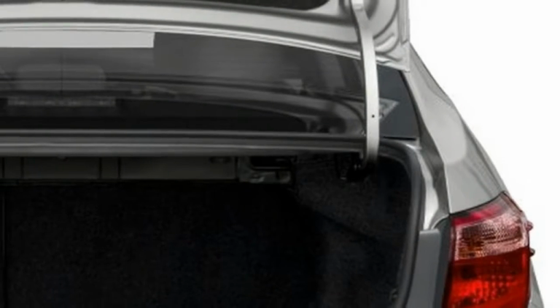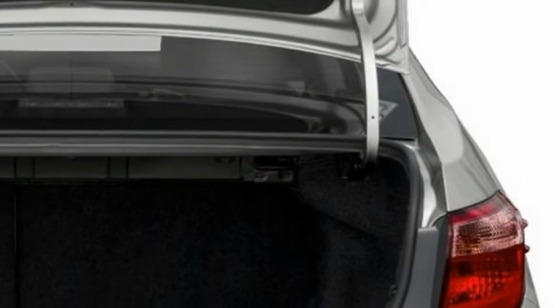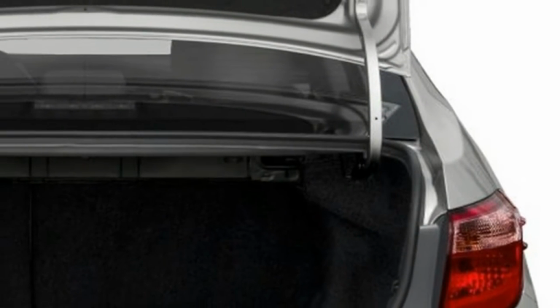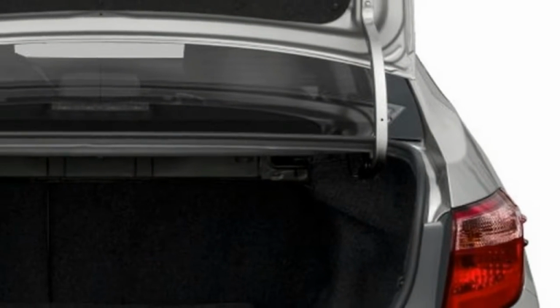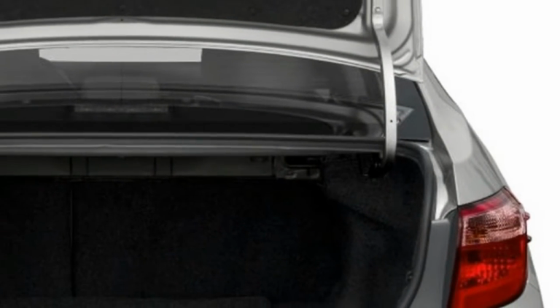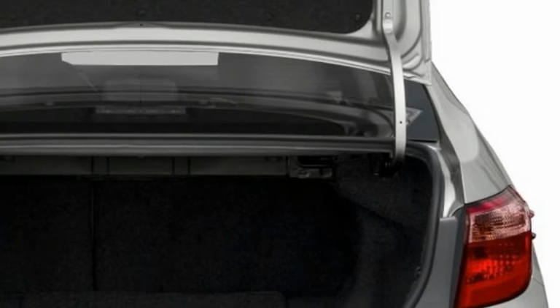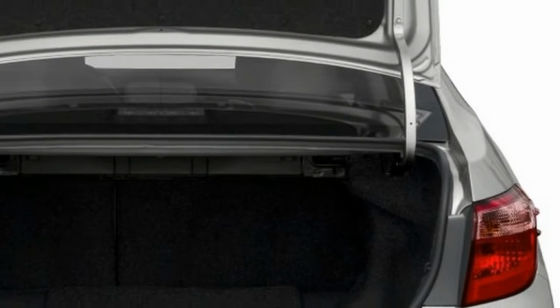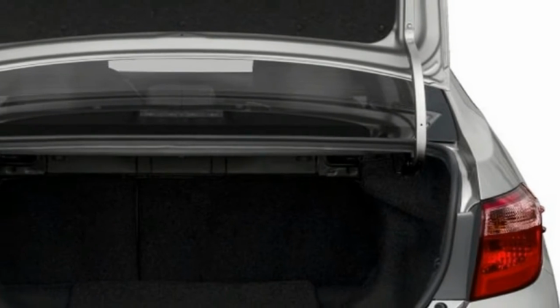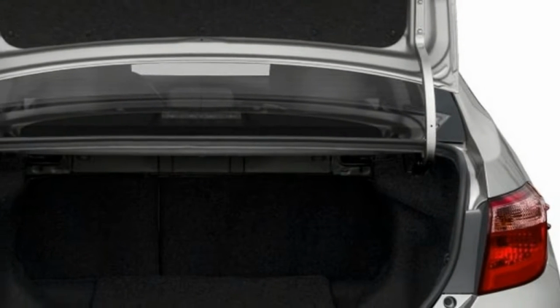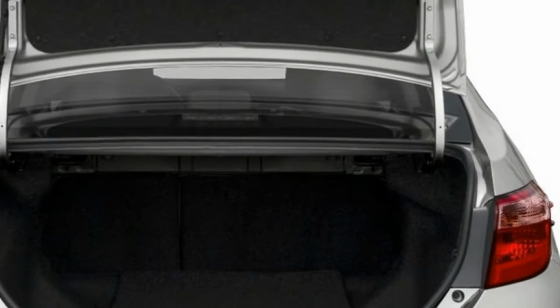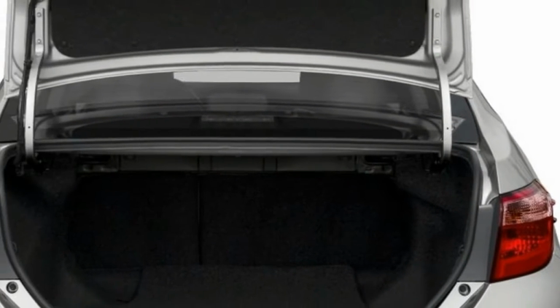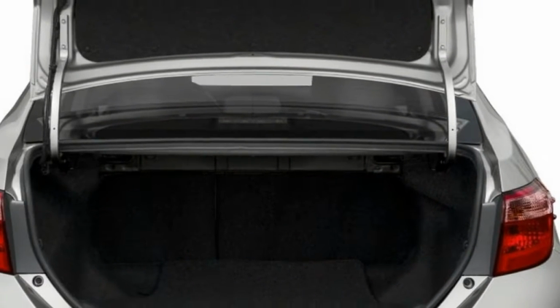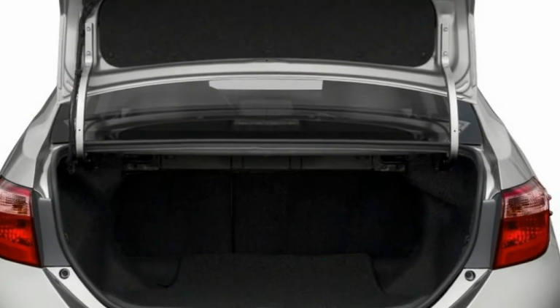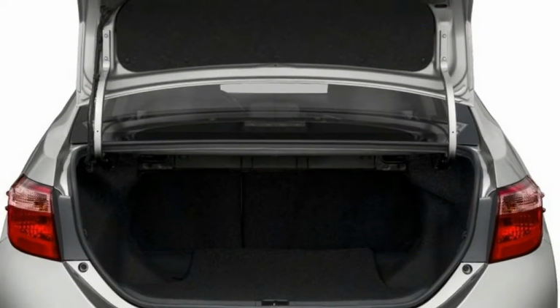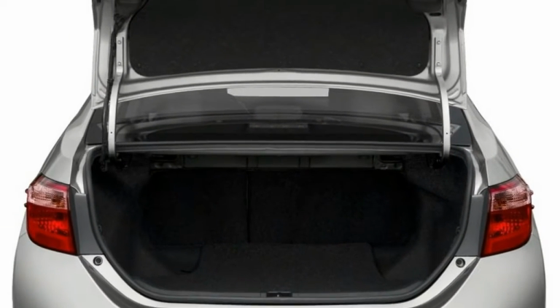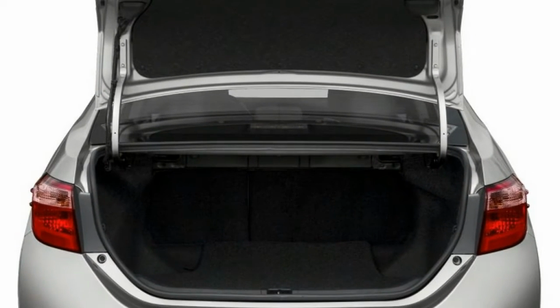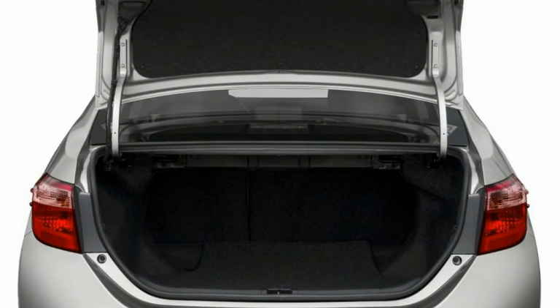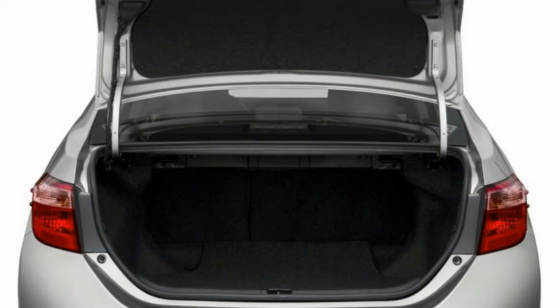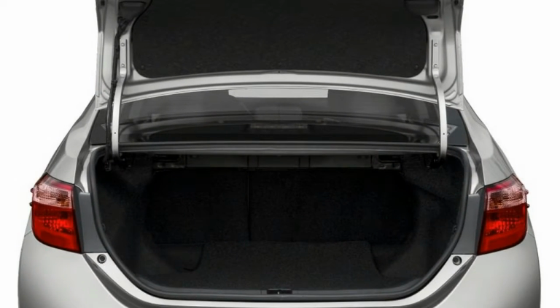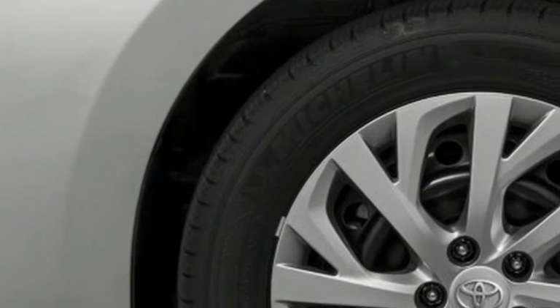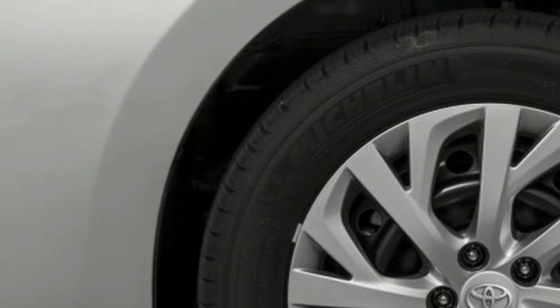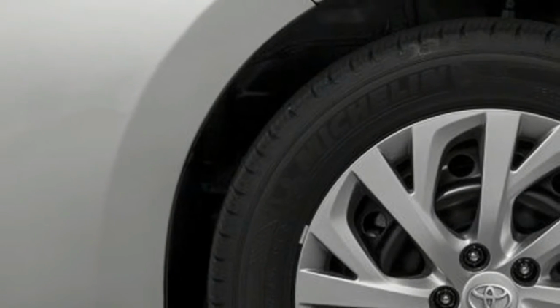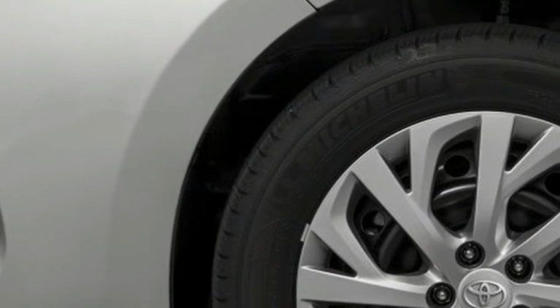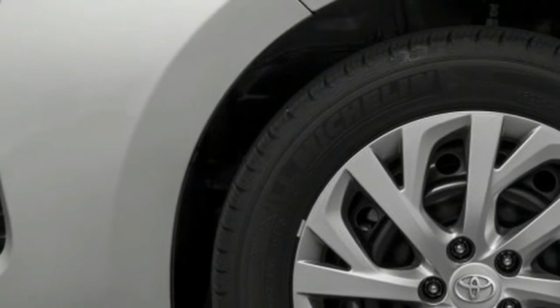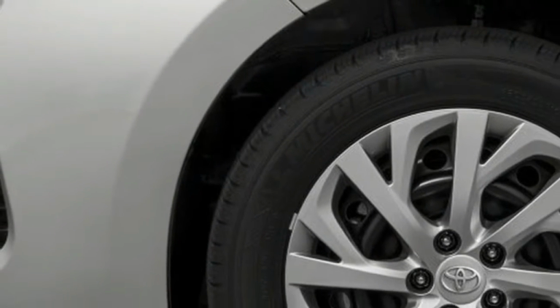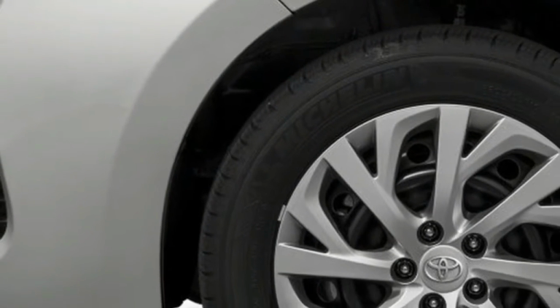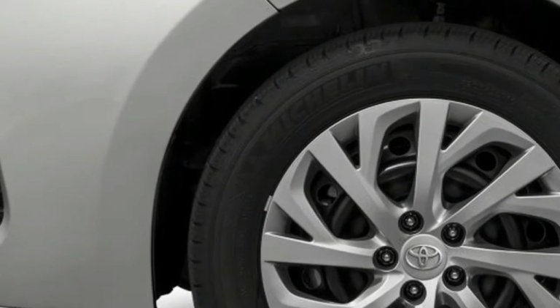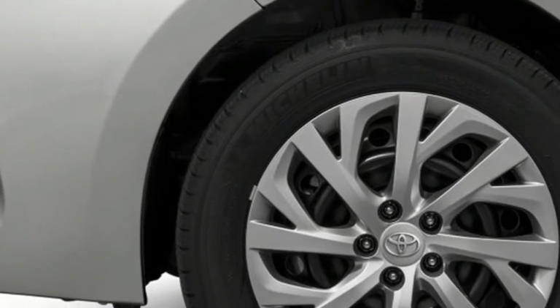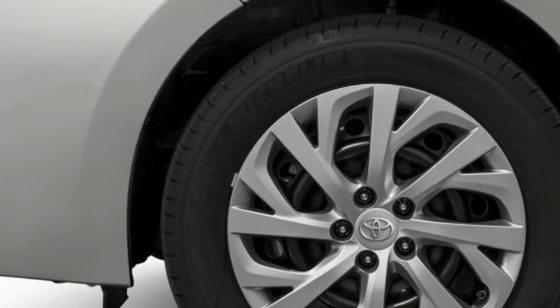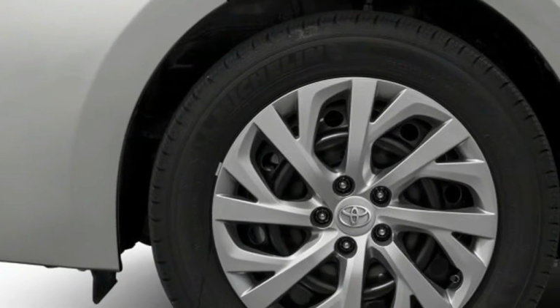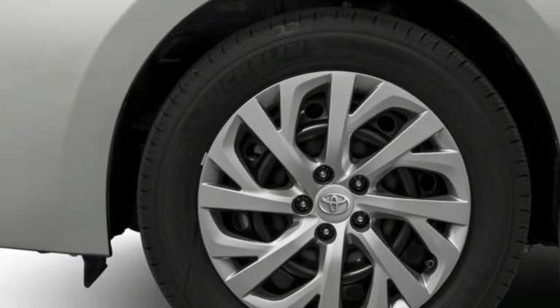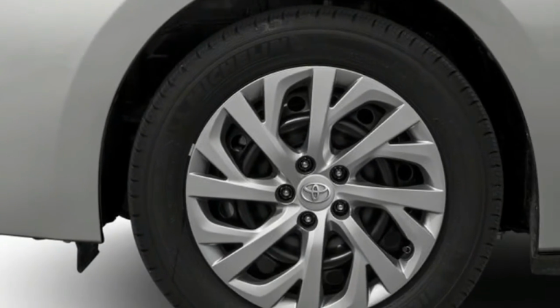Aside from subpar fuel economy and below-average interior quality, the Corolla is a segment staple that will satisfy those who simply need to get from point A to point B.